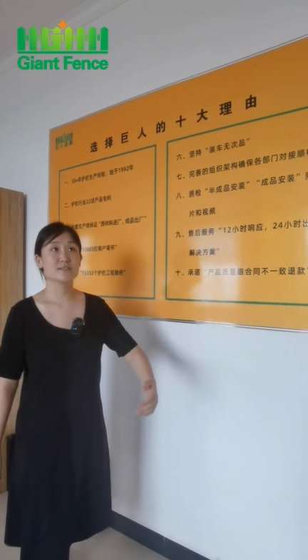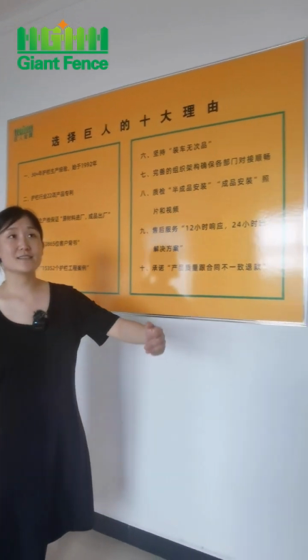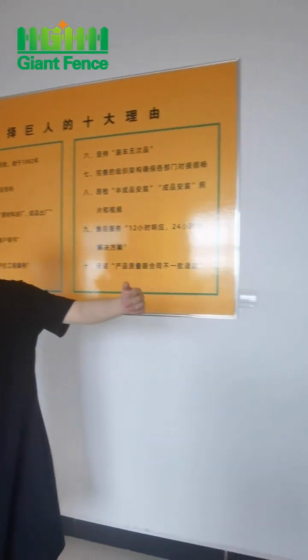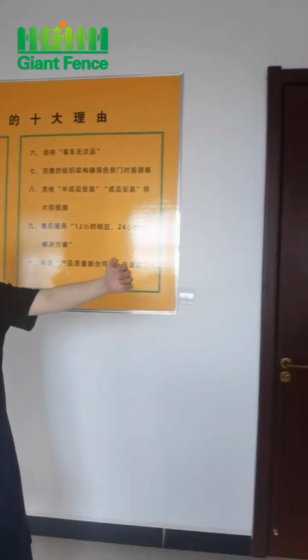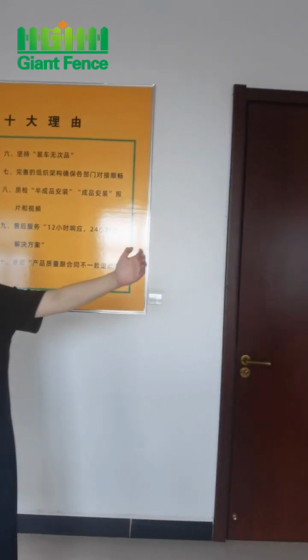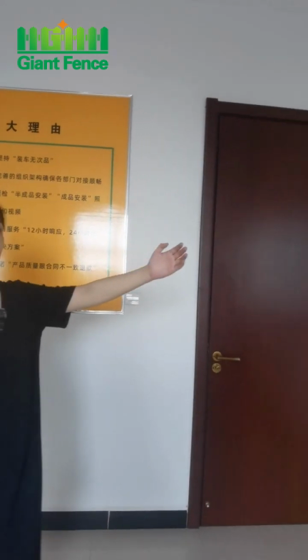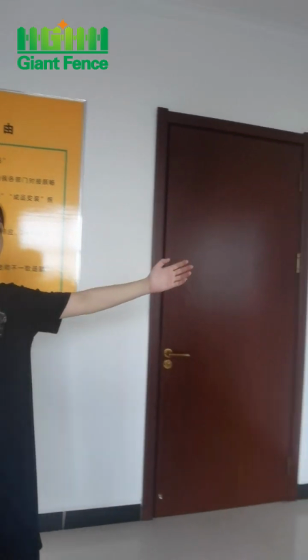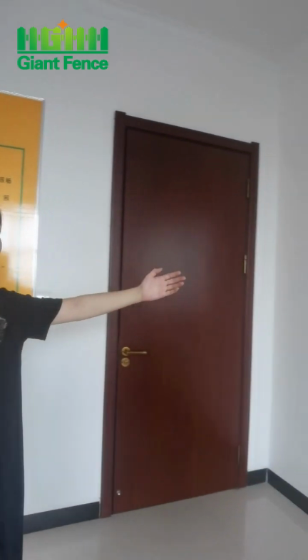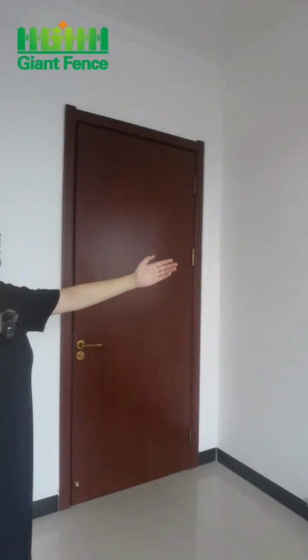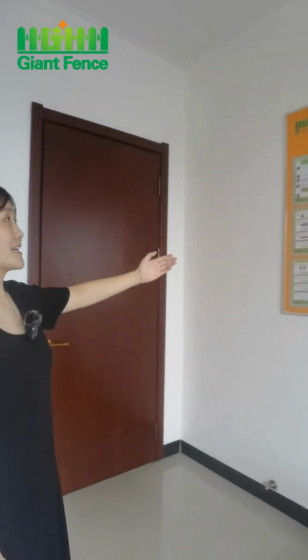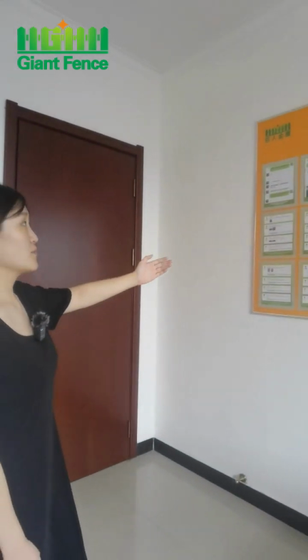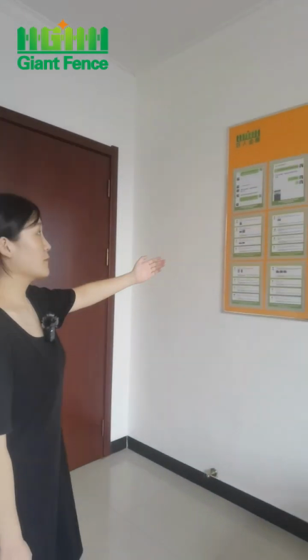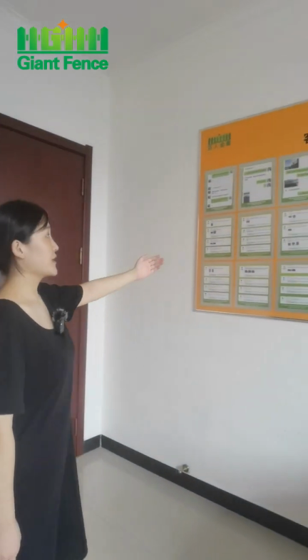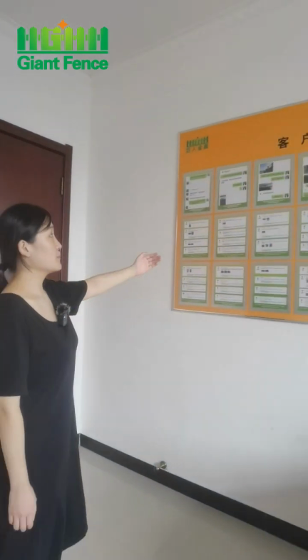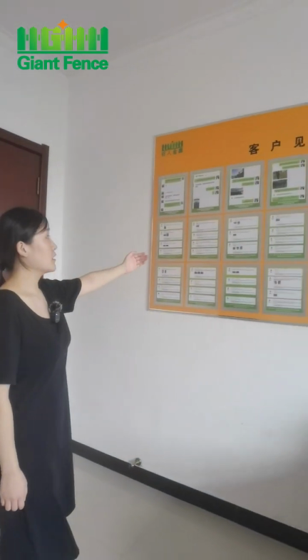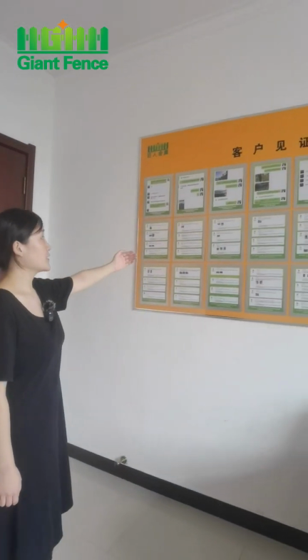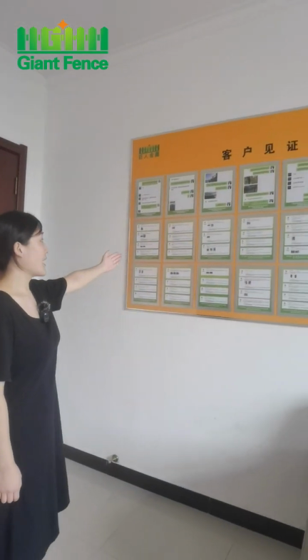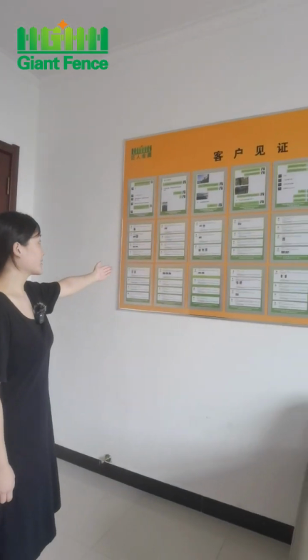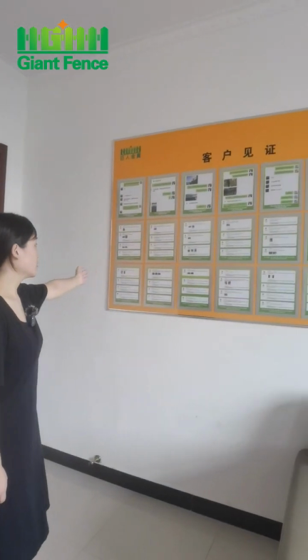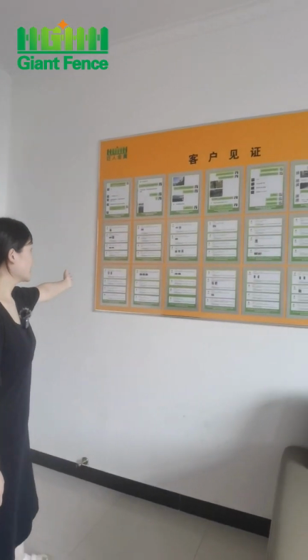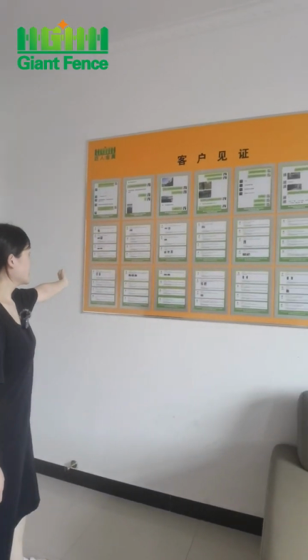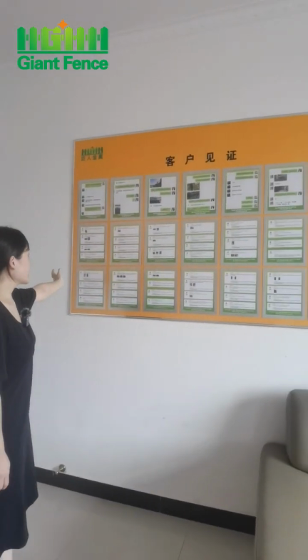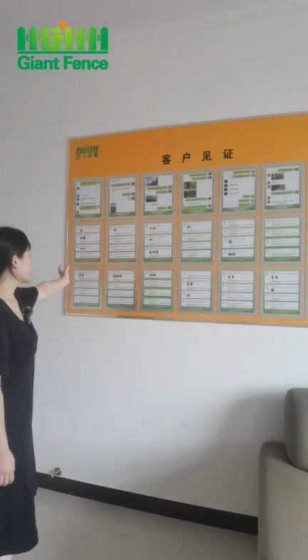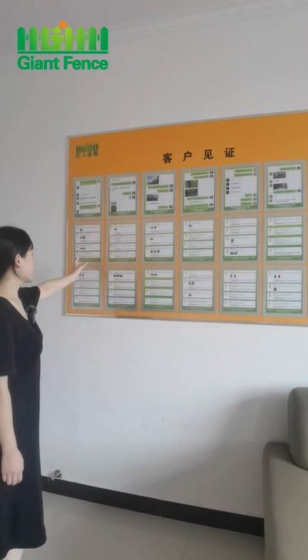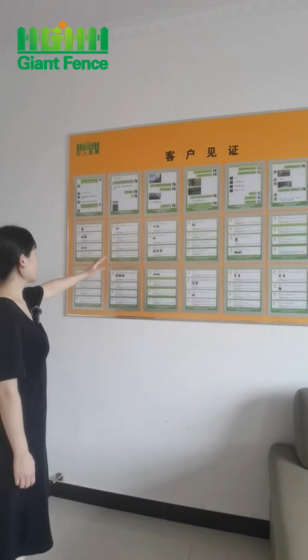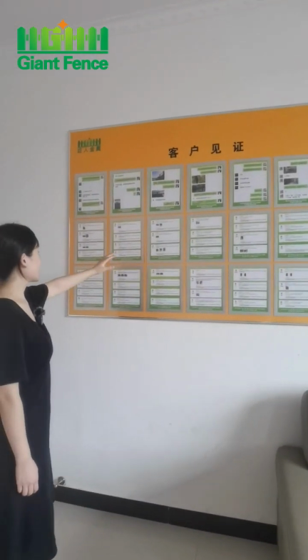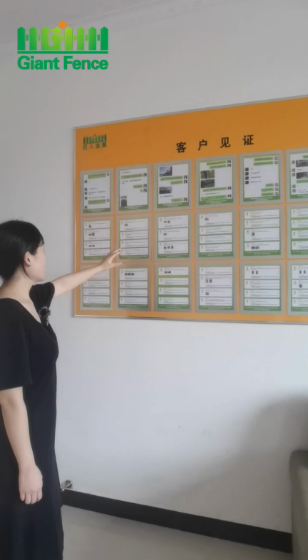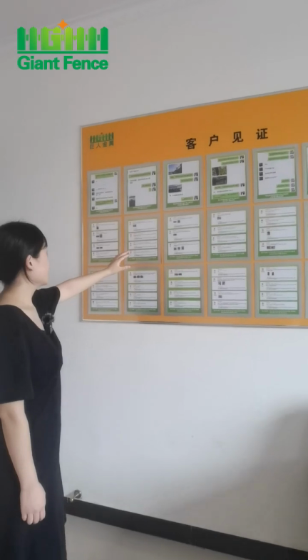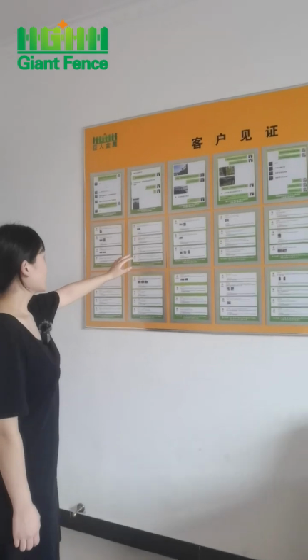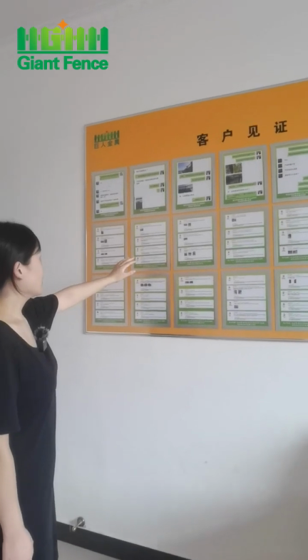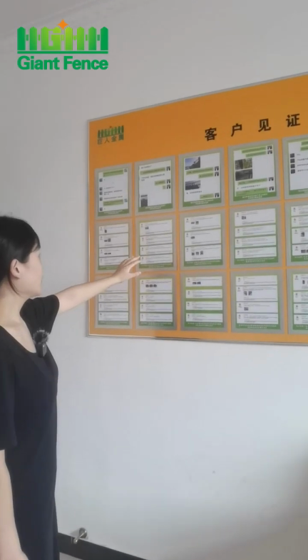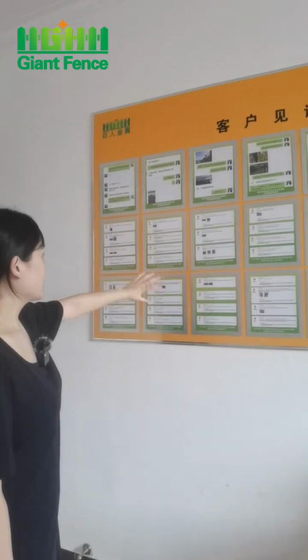The next part is customer feedback. Look, this is customer feedback.